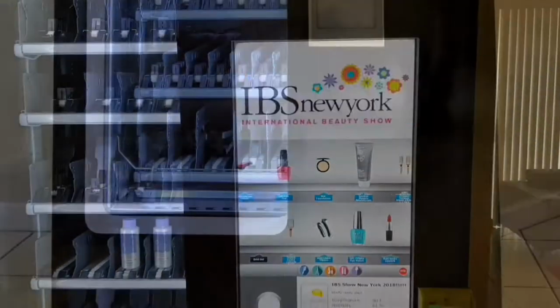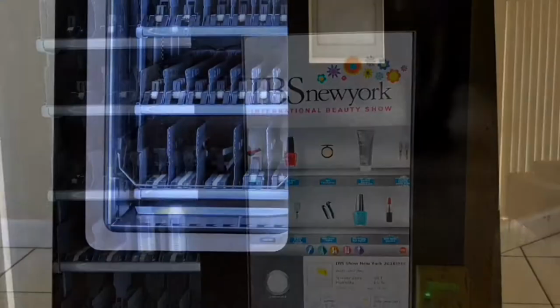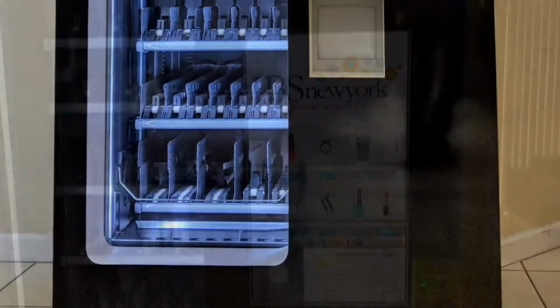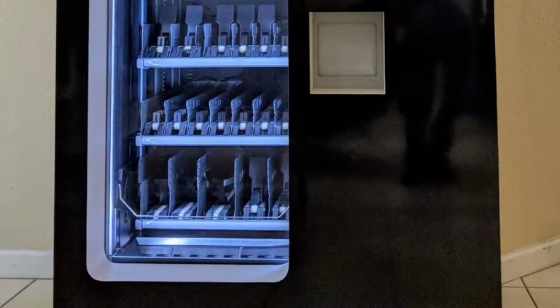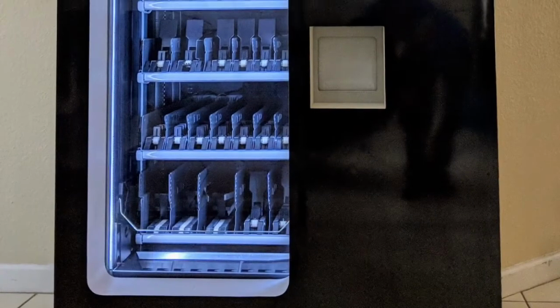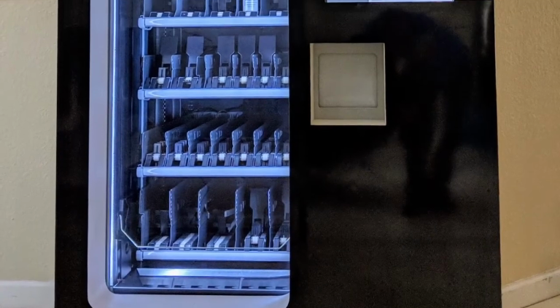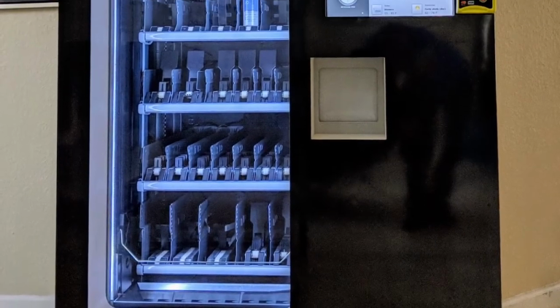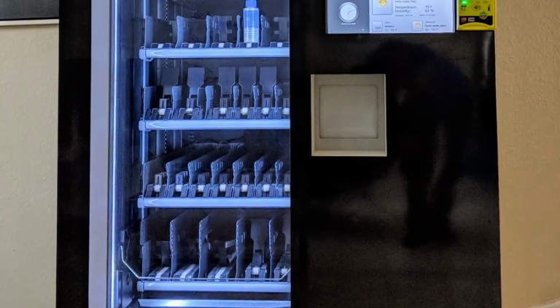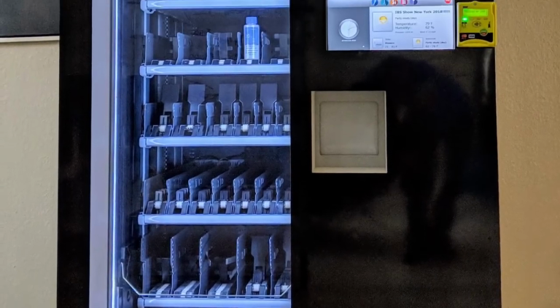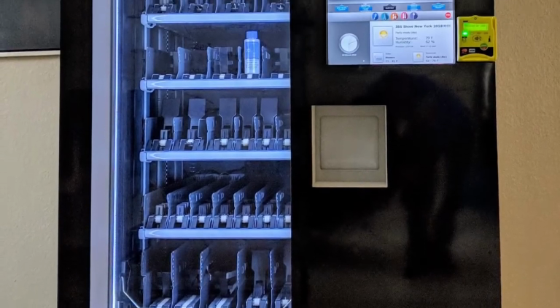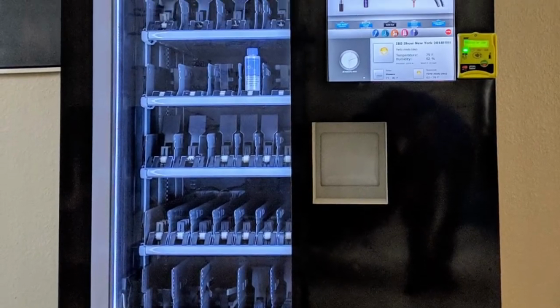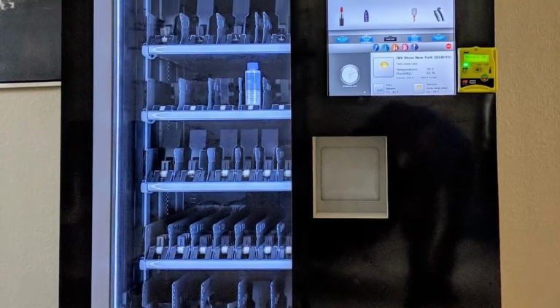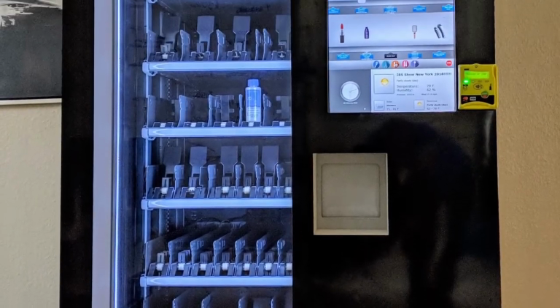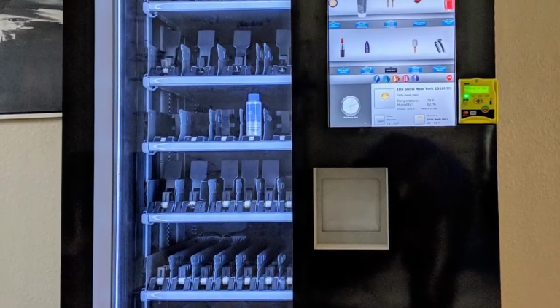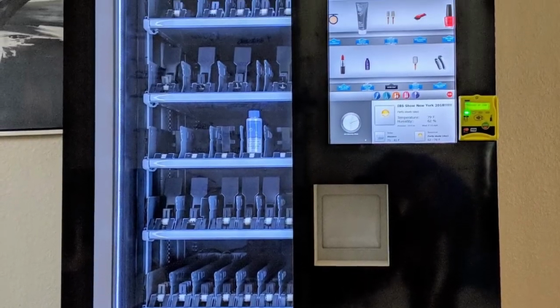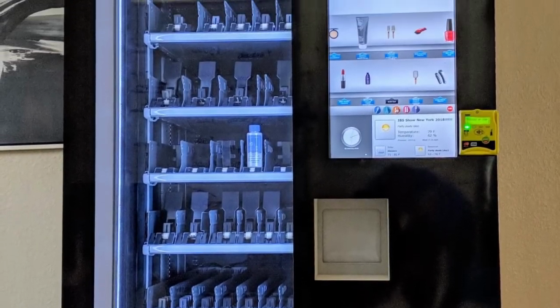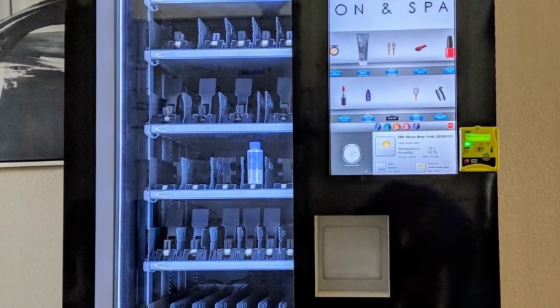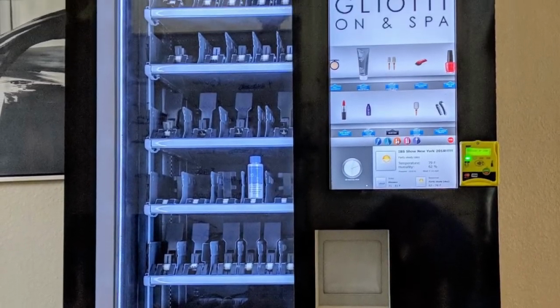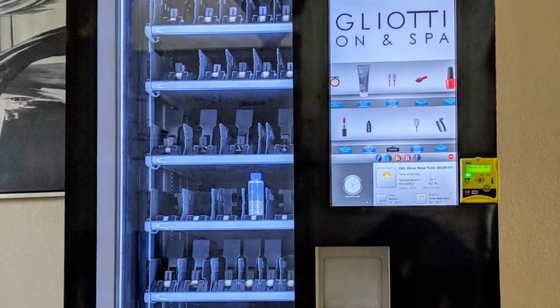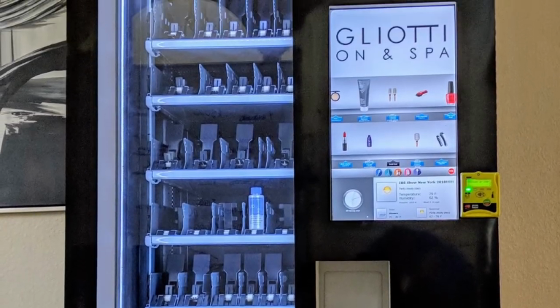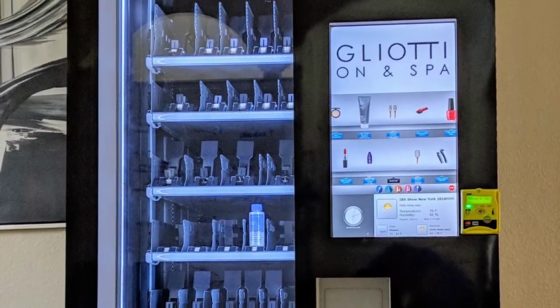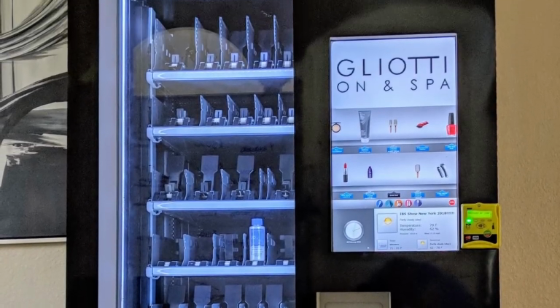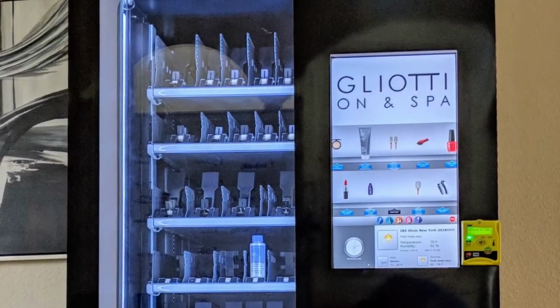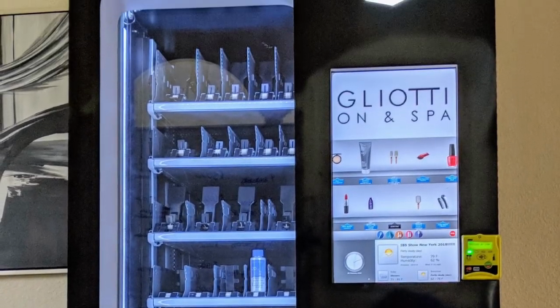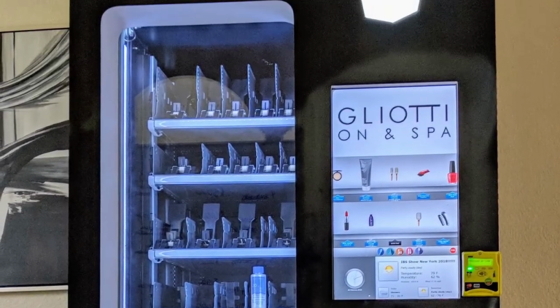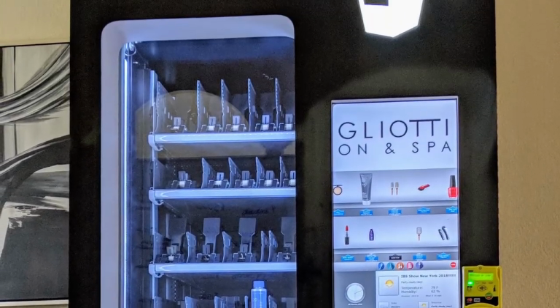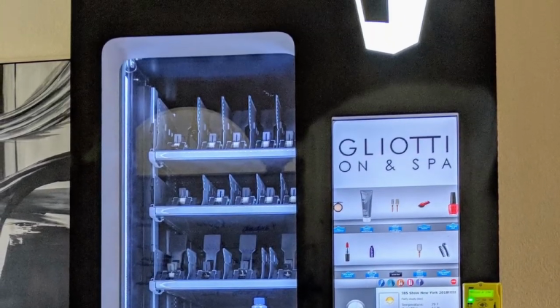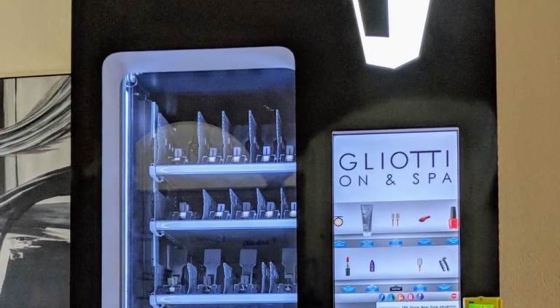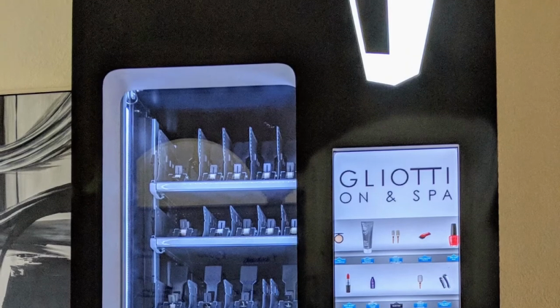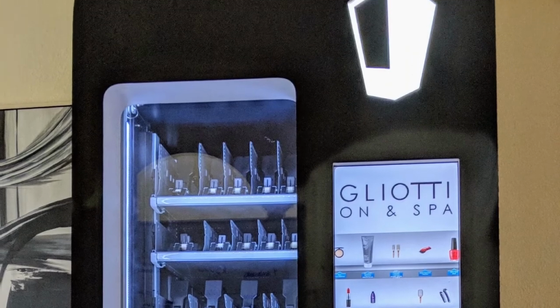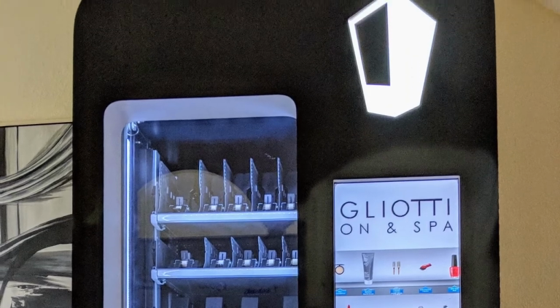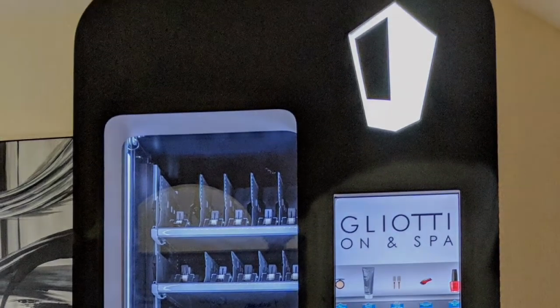From touchscreens to basic inventory control machines, let Optimal Vending Systems bring your project to life.